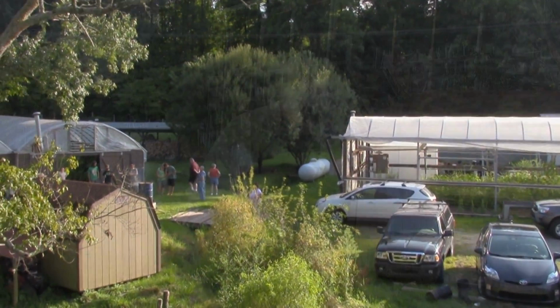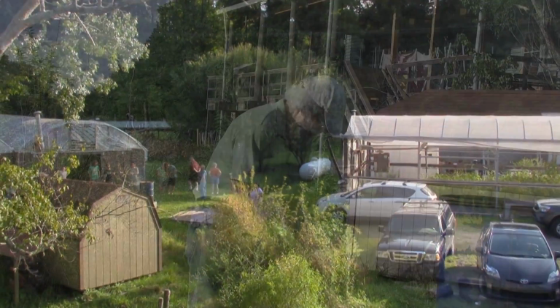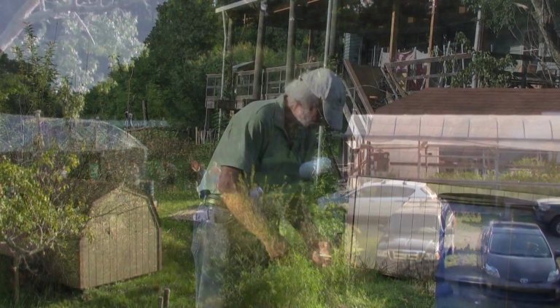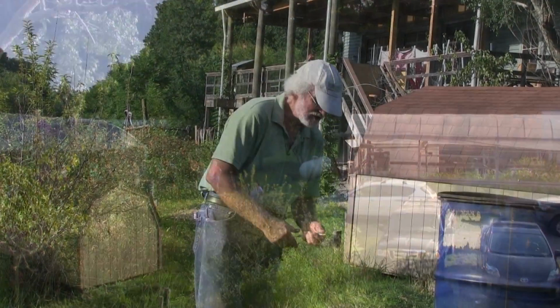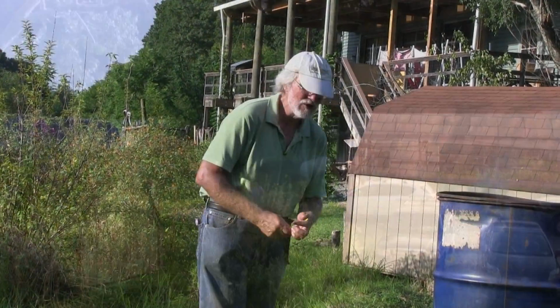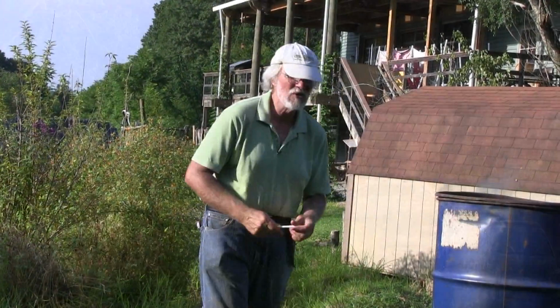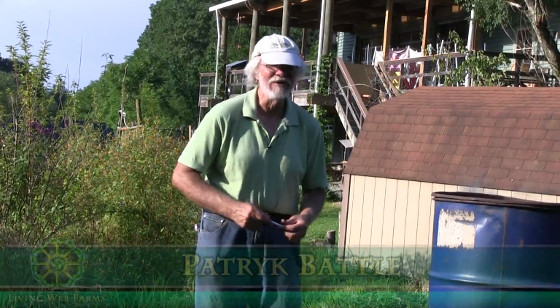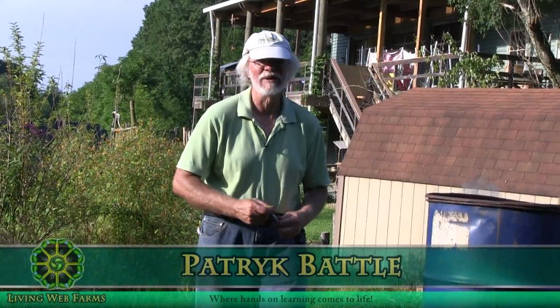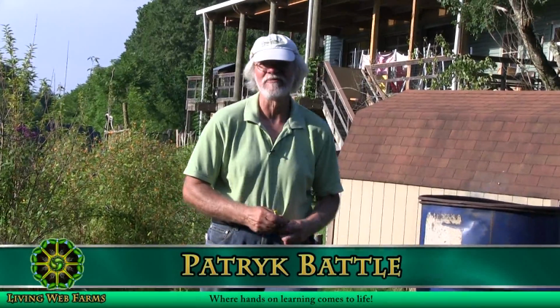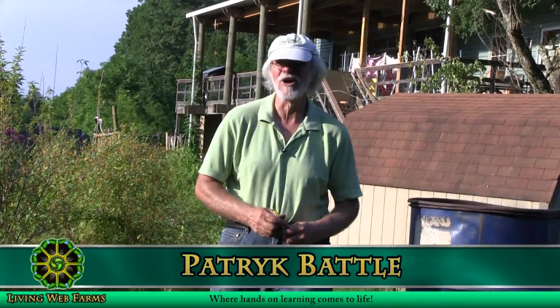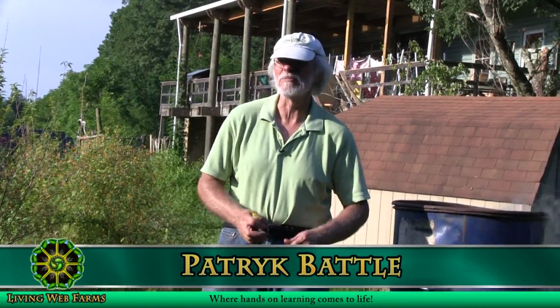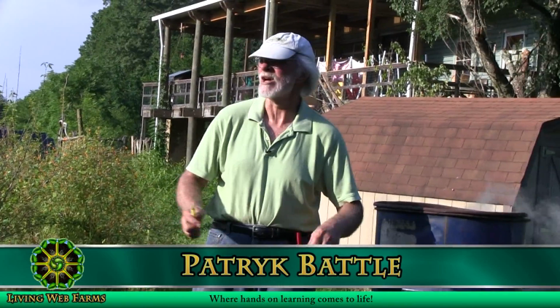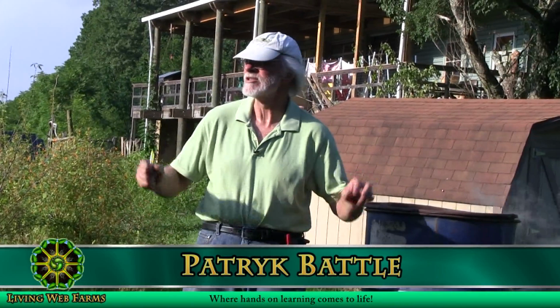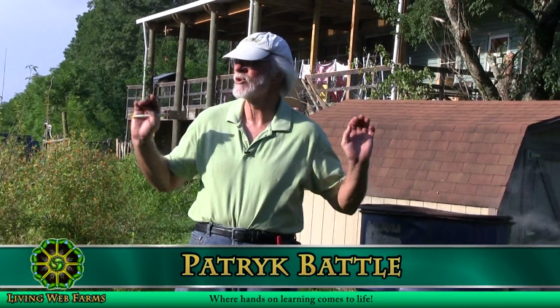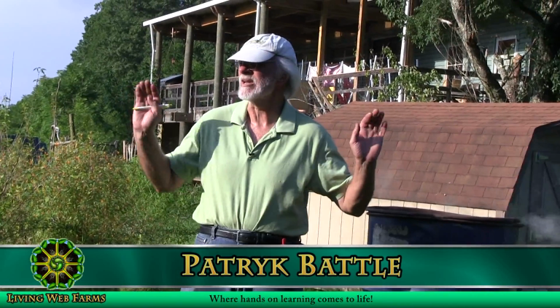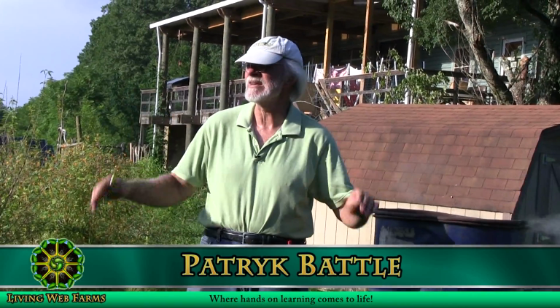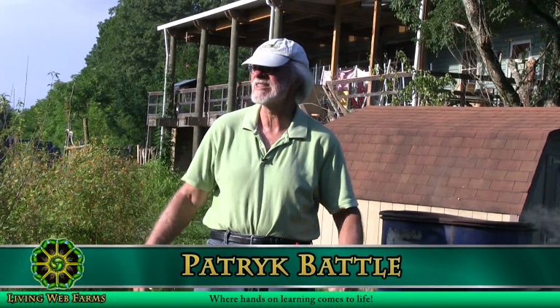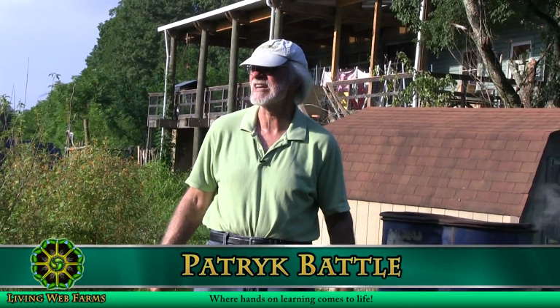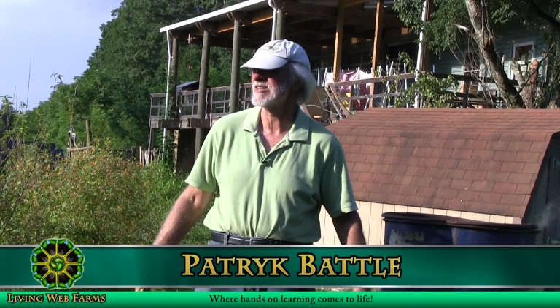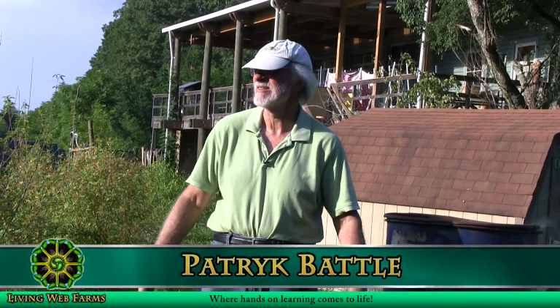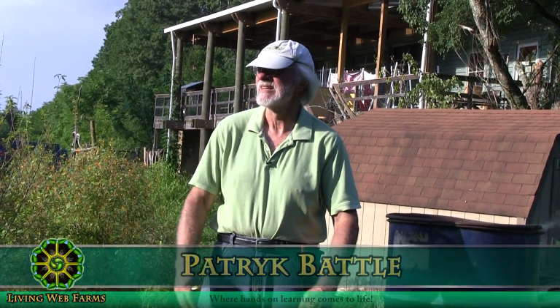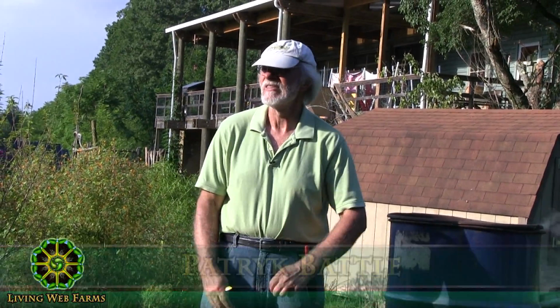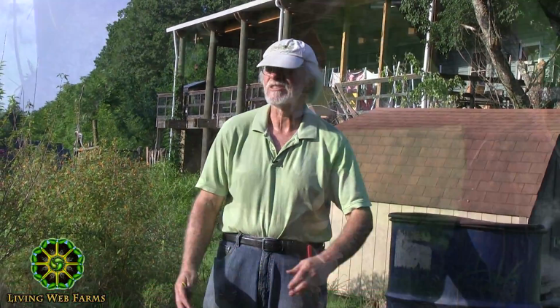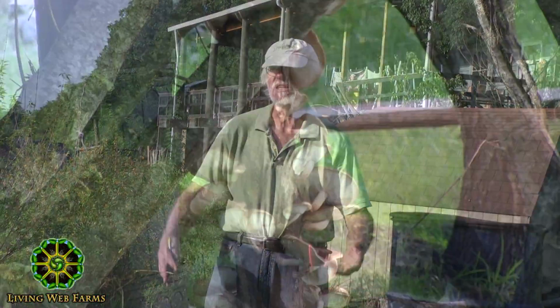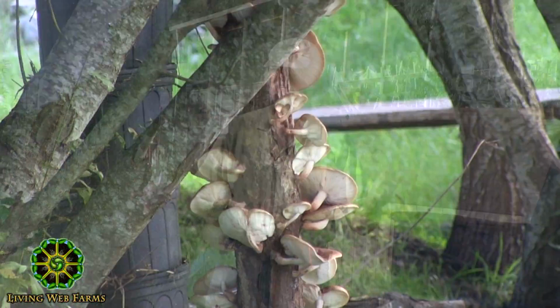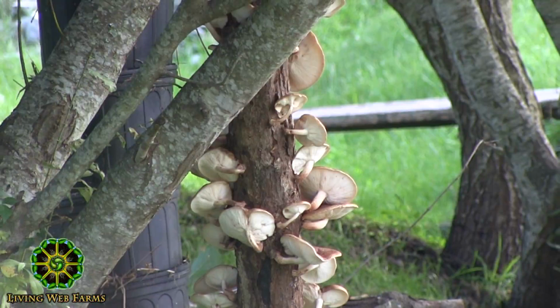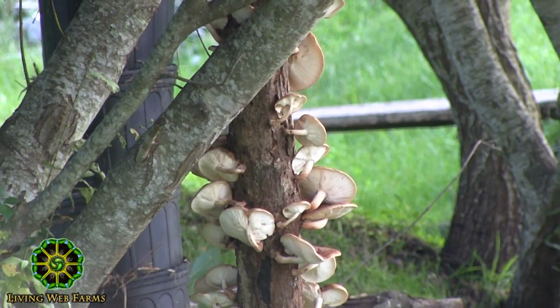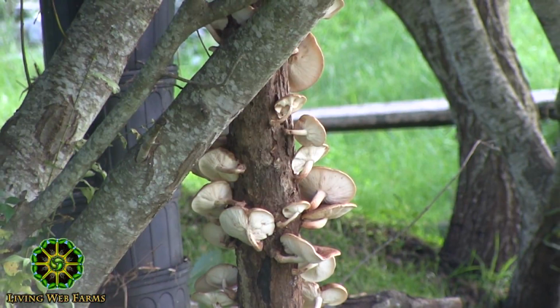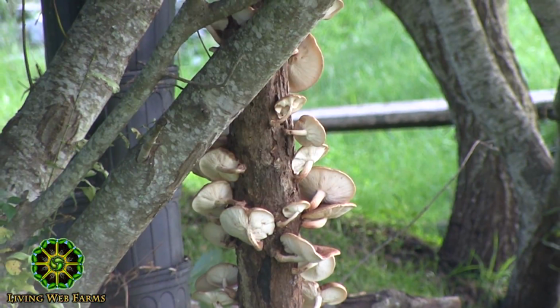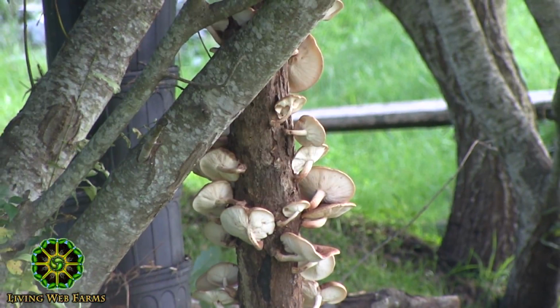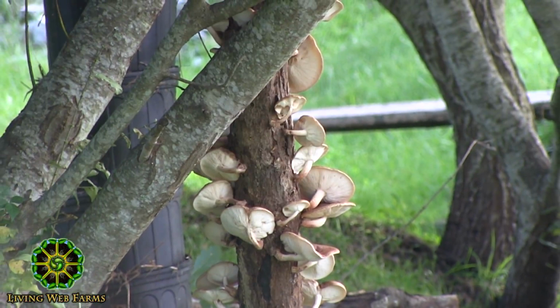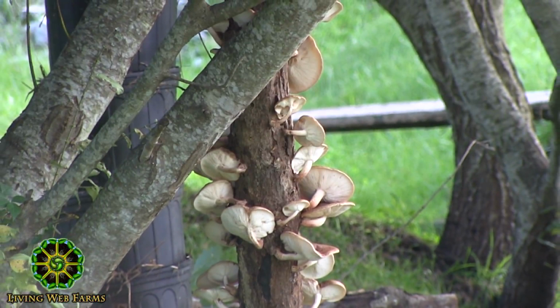Welcome to Living Web Farms short evening session. This is mushroom cultivation.